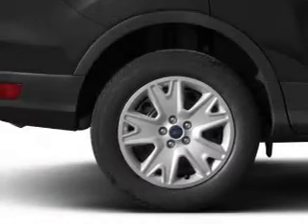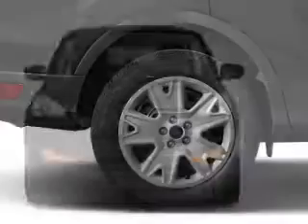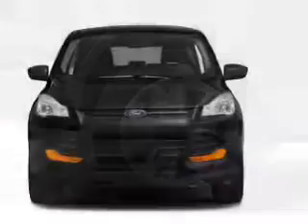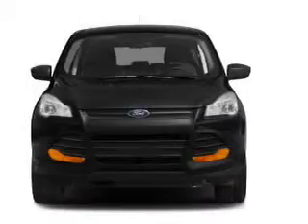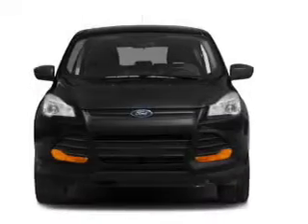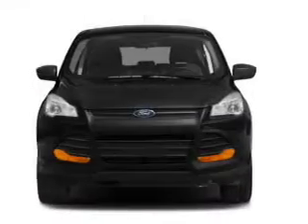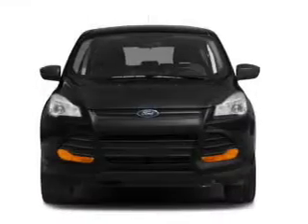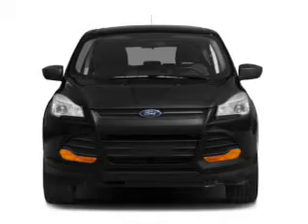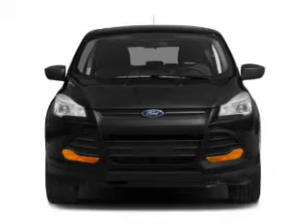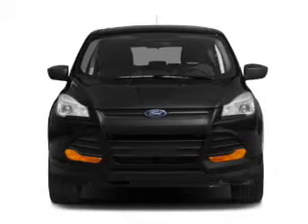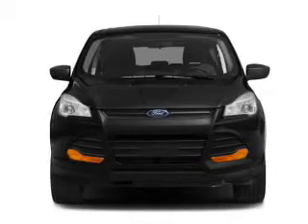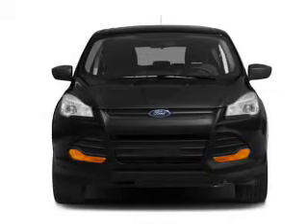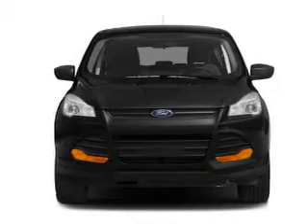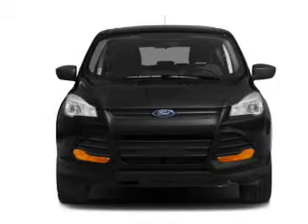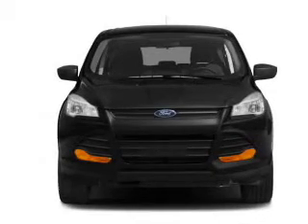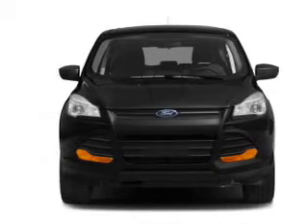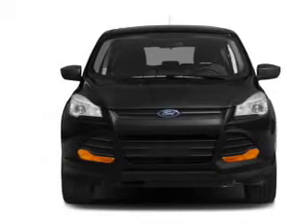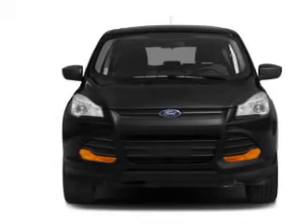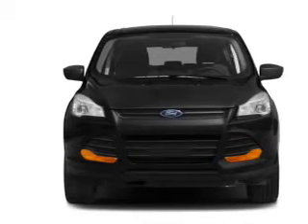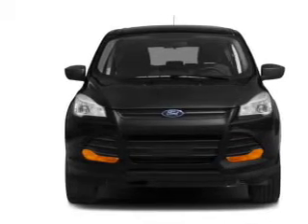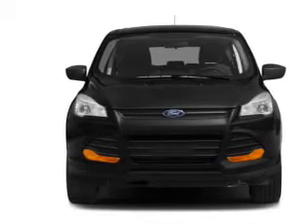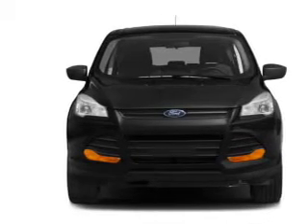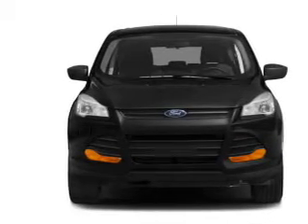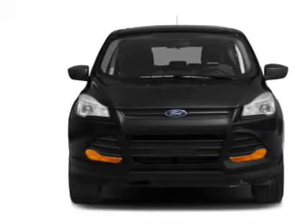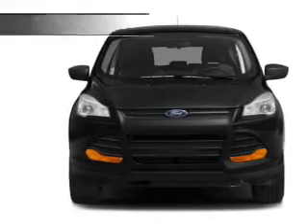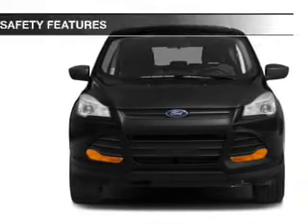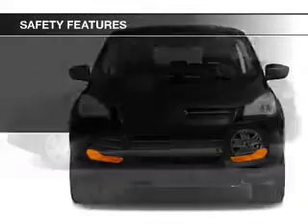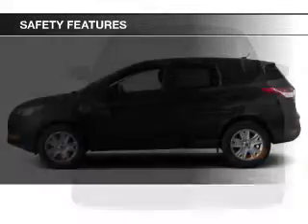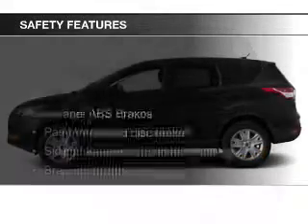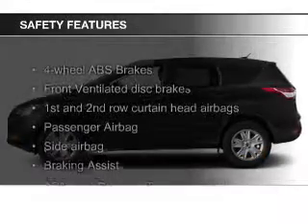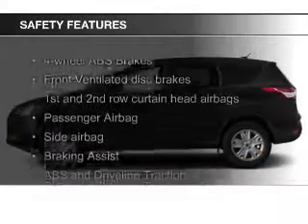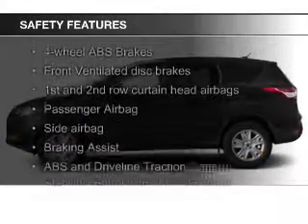Additional features include a tilt and telescopic steering wheel, a spoiler, cruise control, split rear seats, and a trip computer.